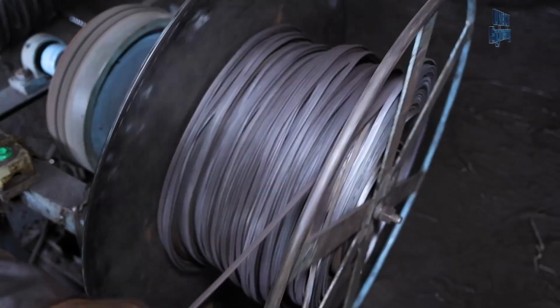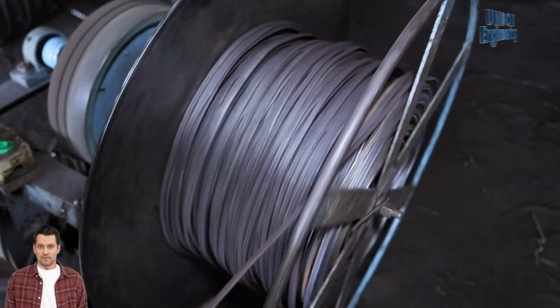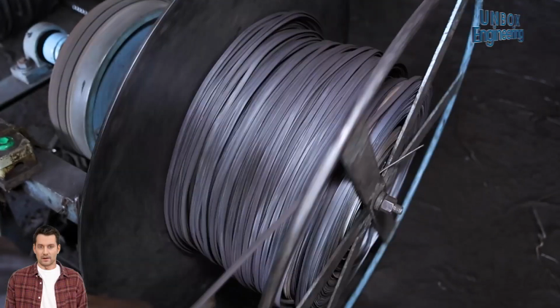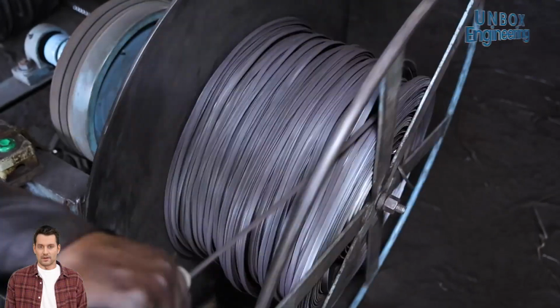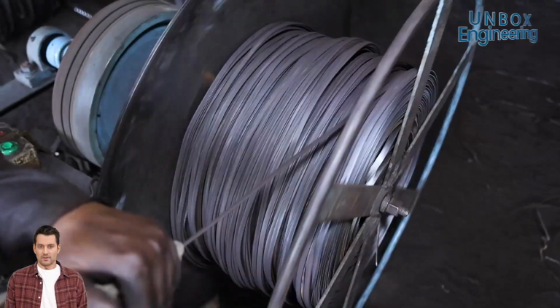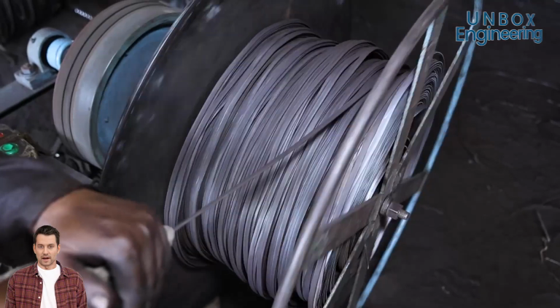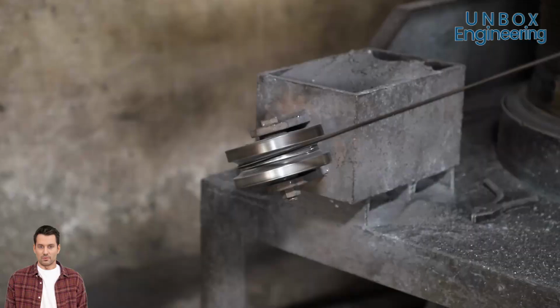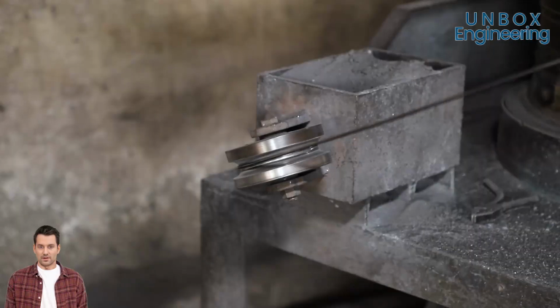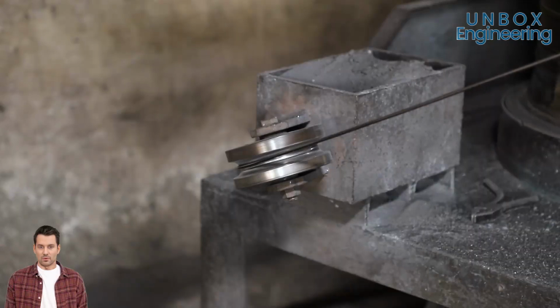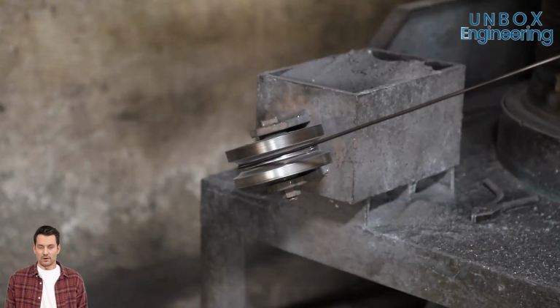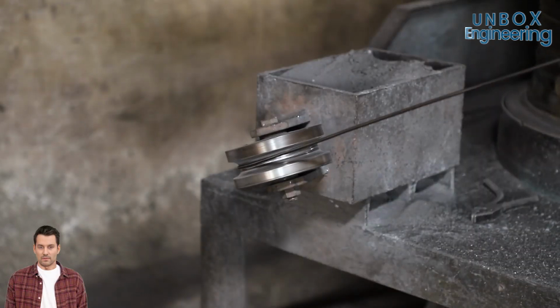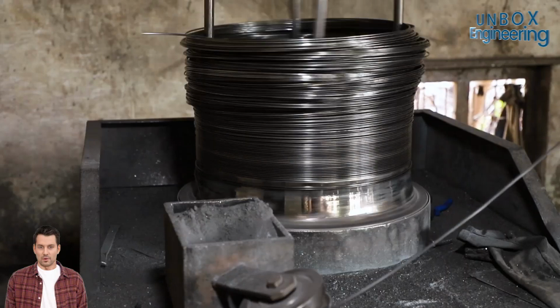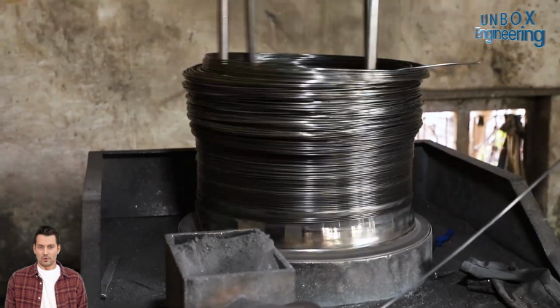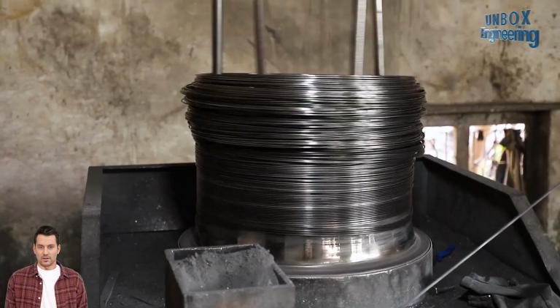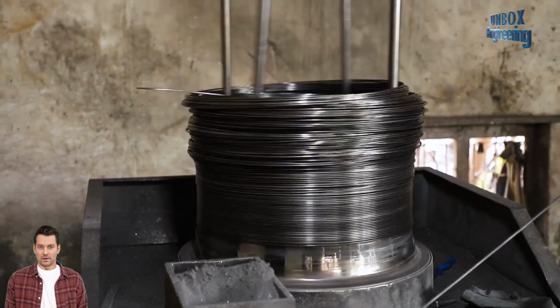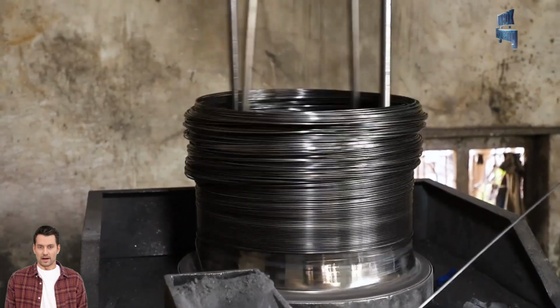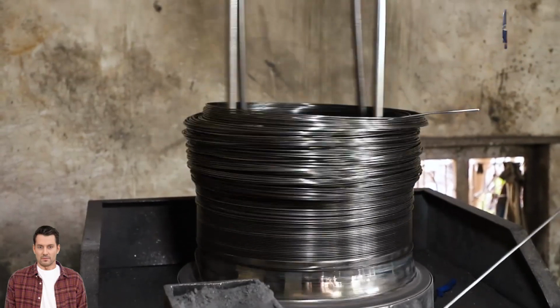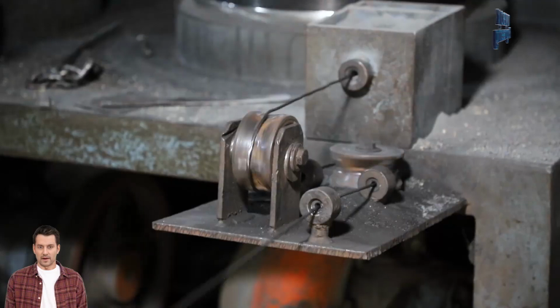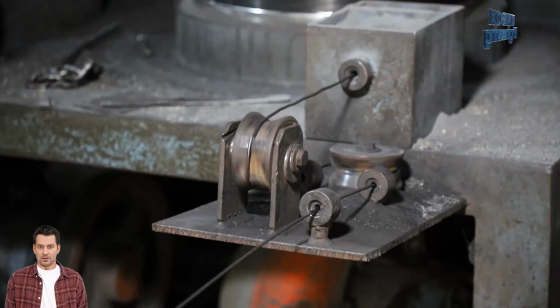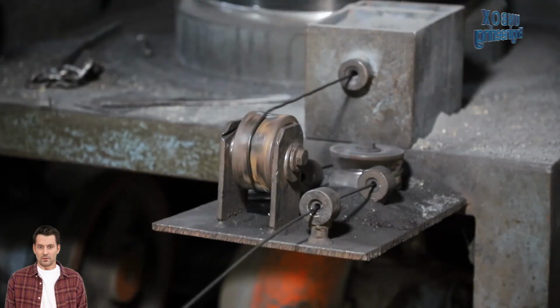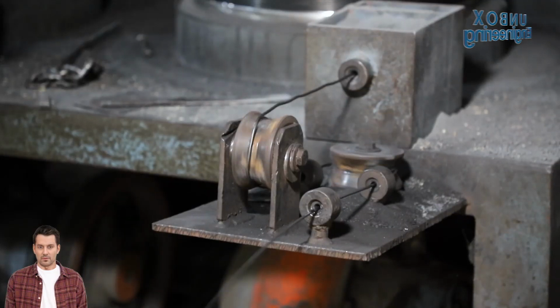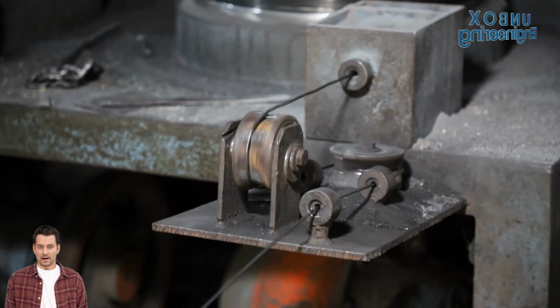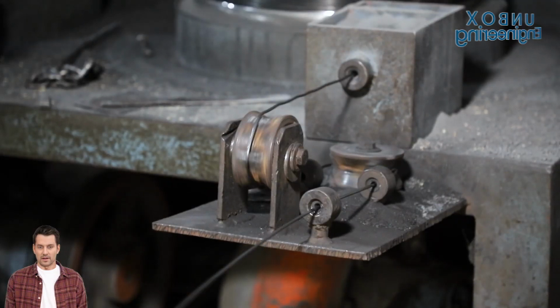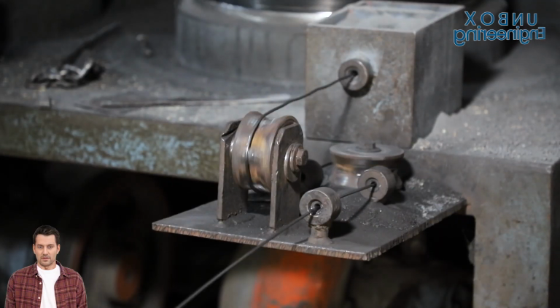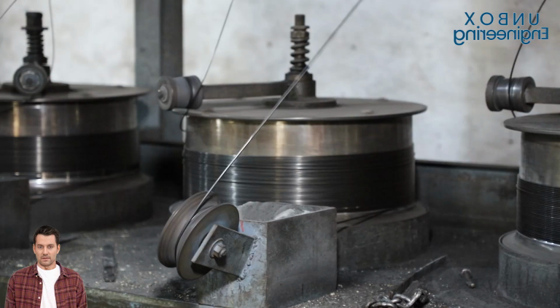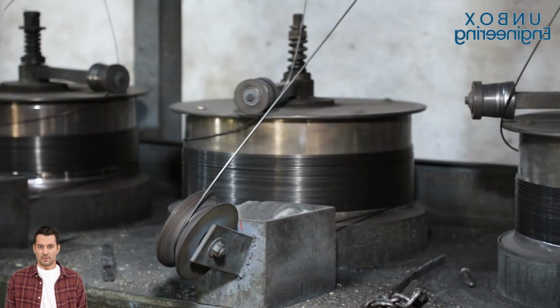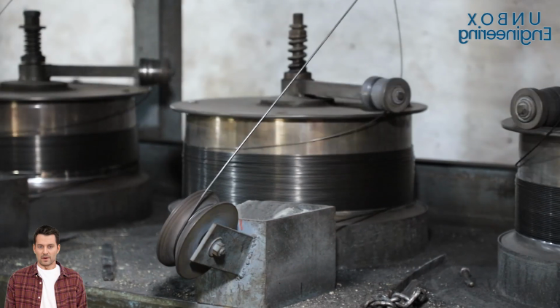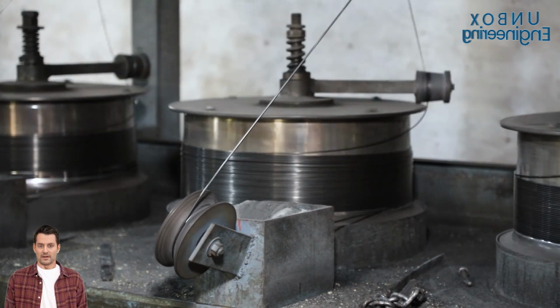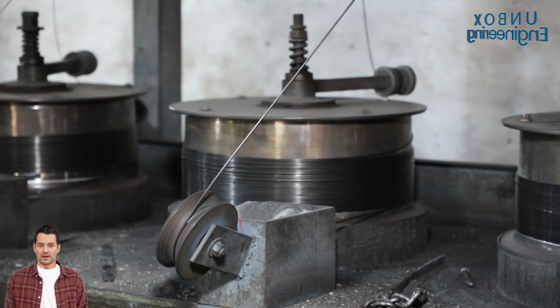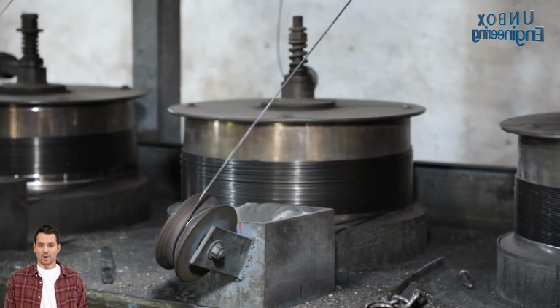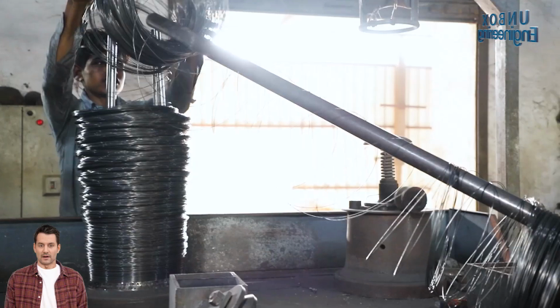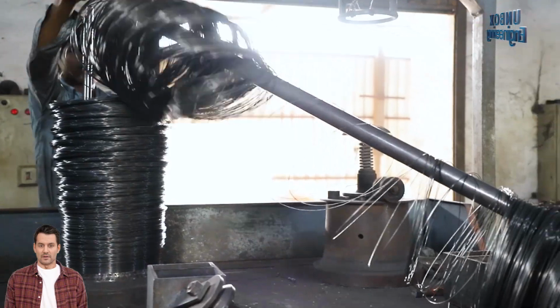In this factory tour, we will see the manufacturing process of binding wires.